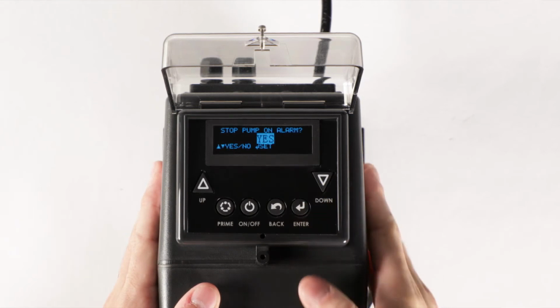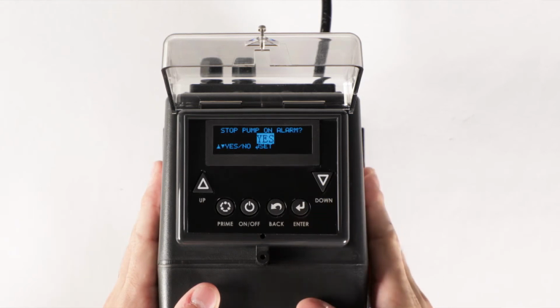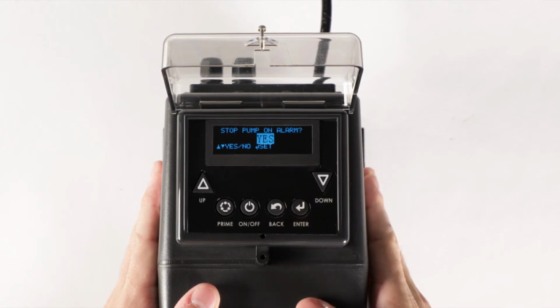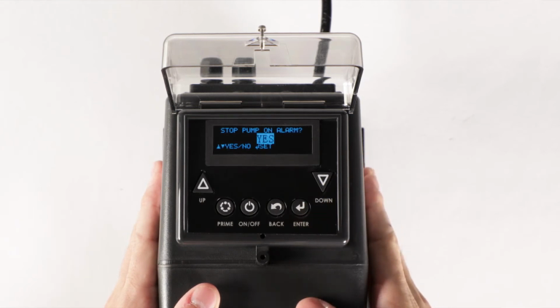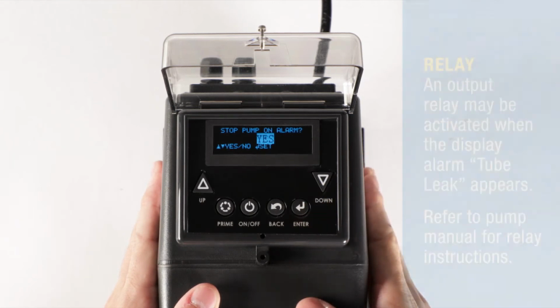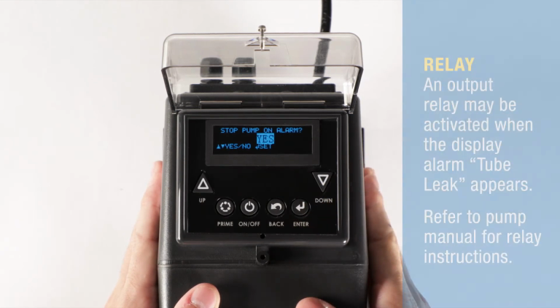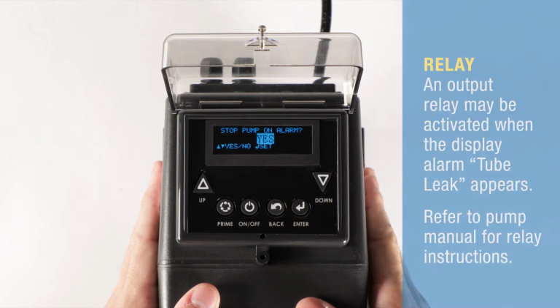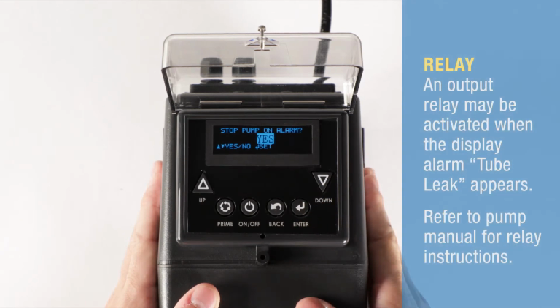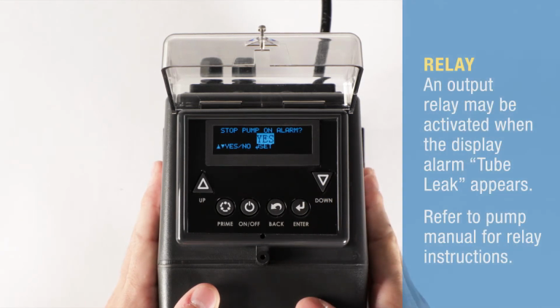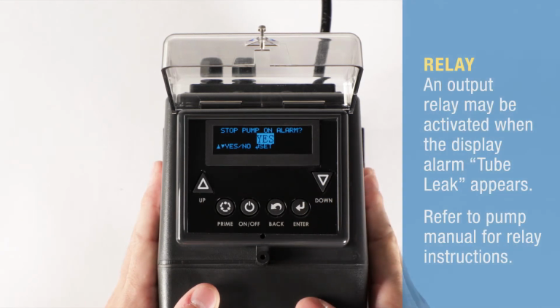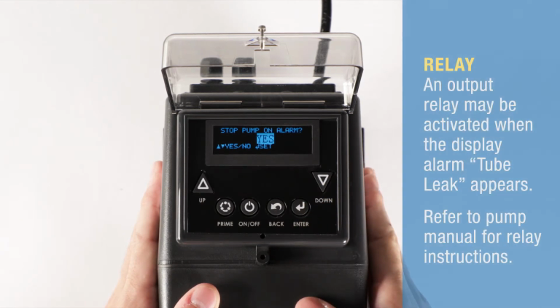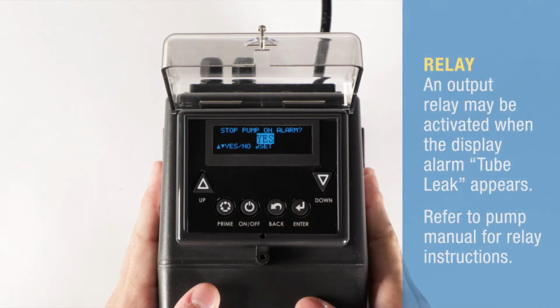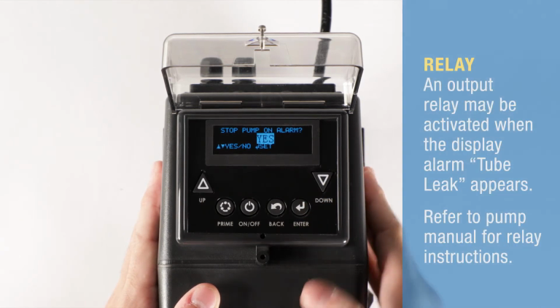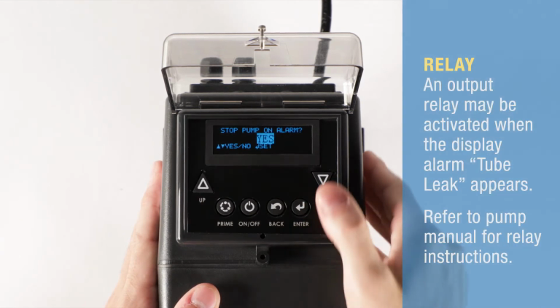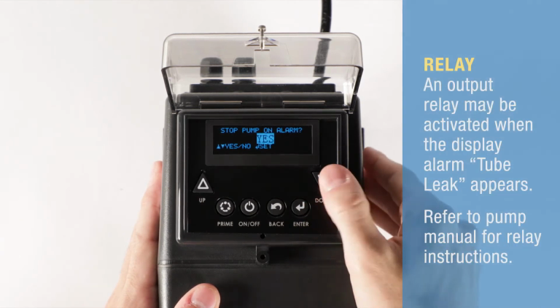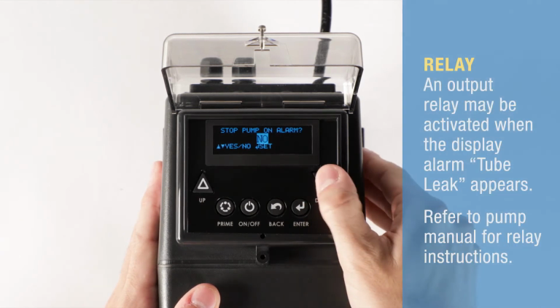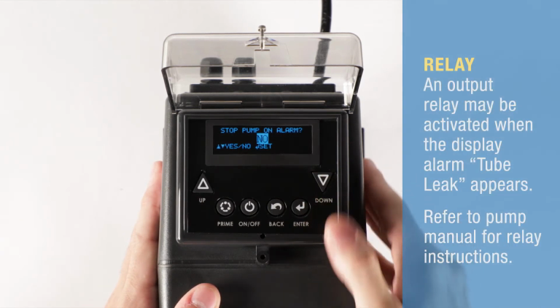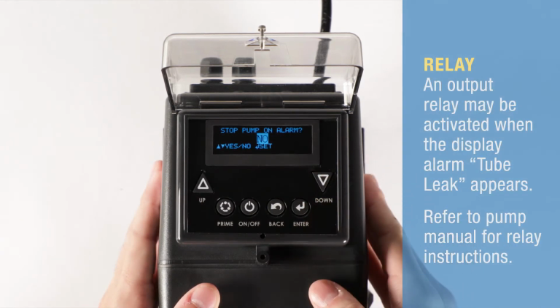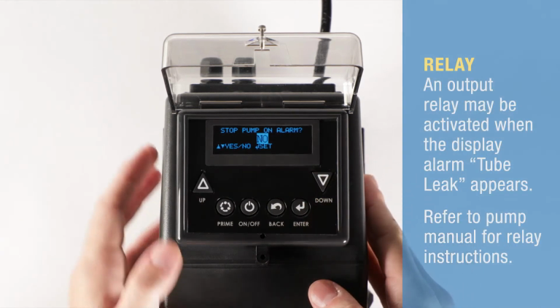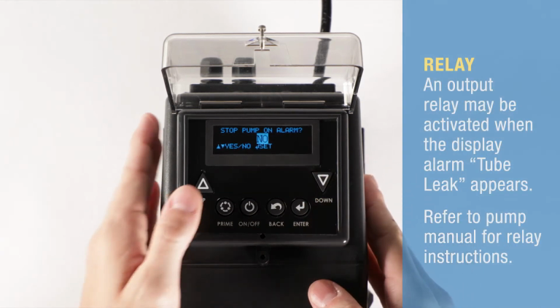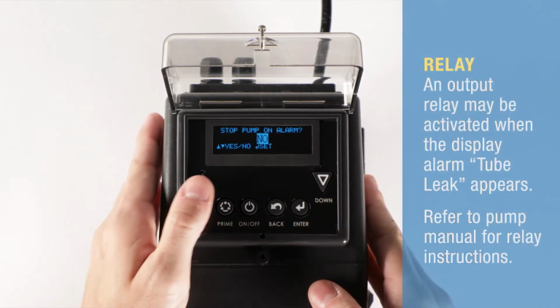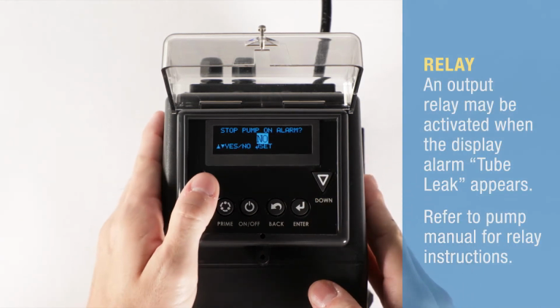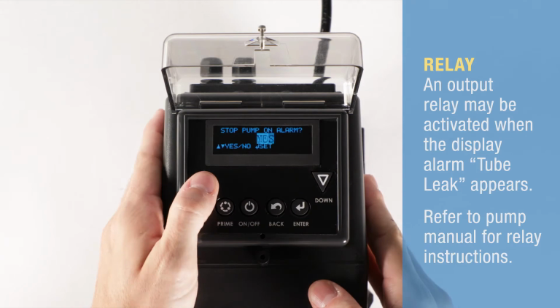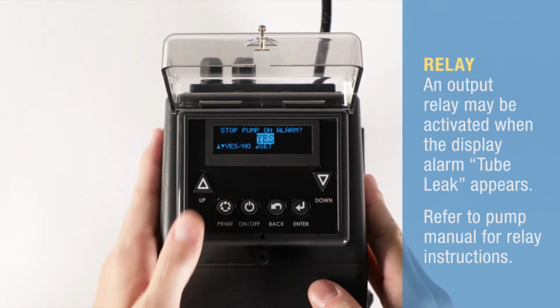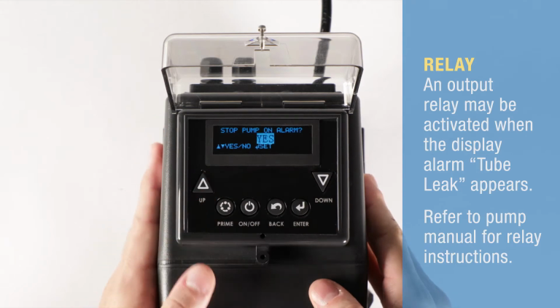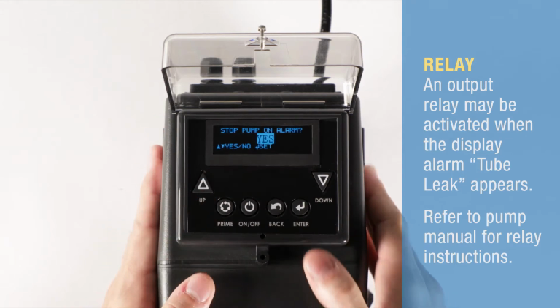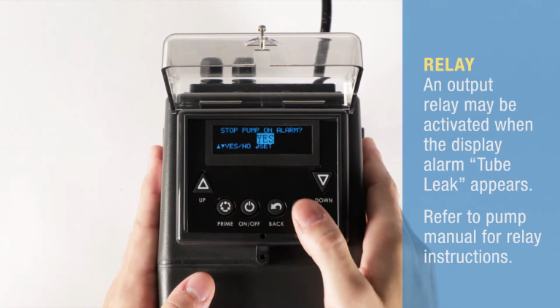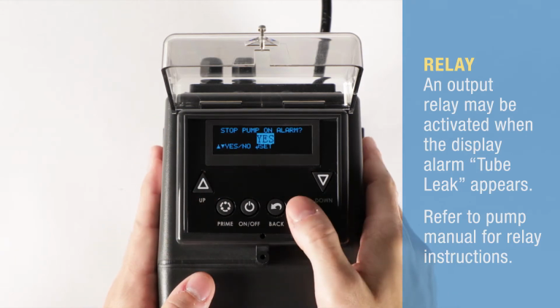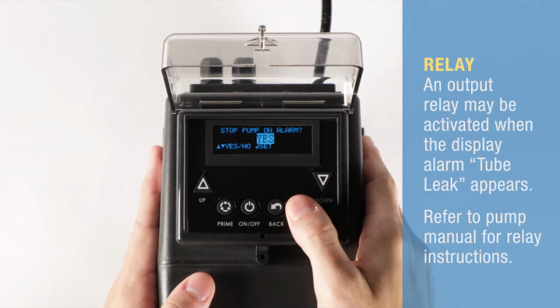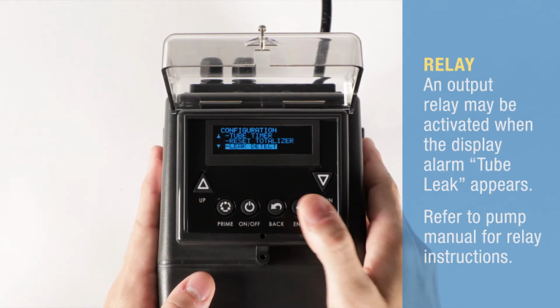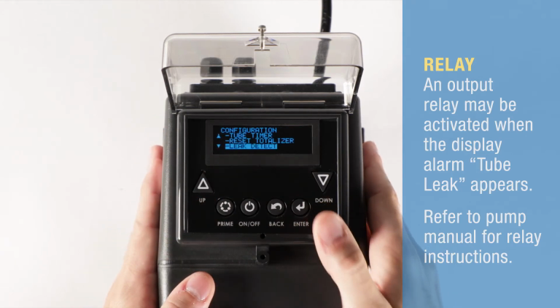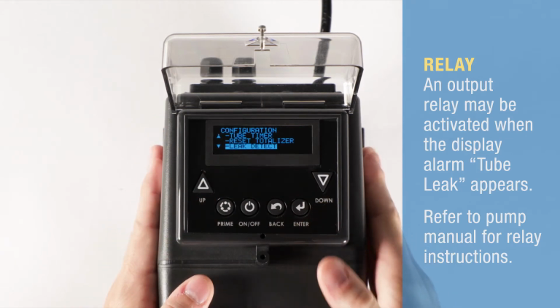Next, set yes to stop the pump on alarm, or no if you want the pump to continue to run when a leak is detected.